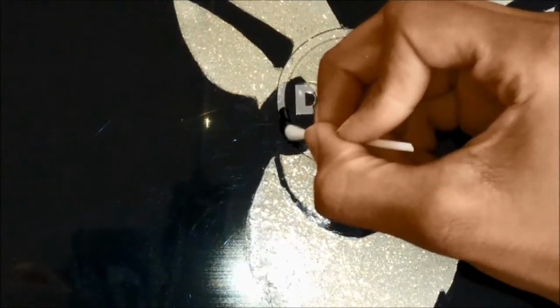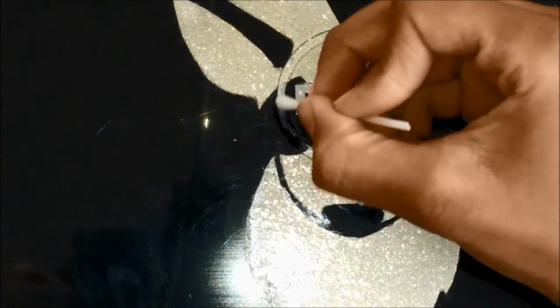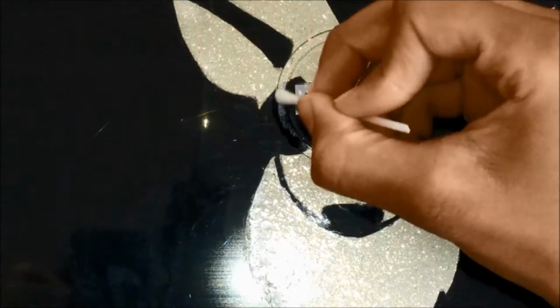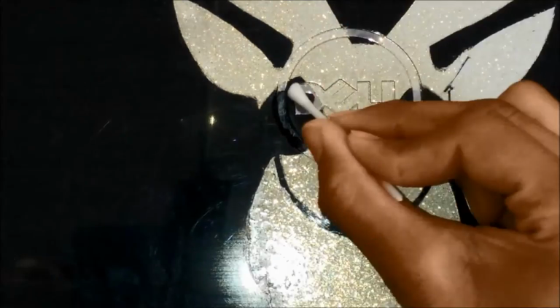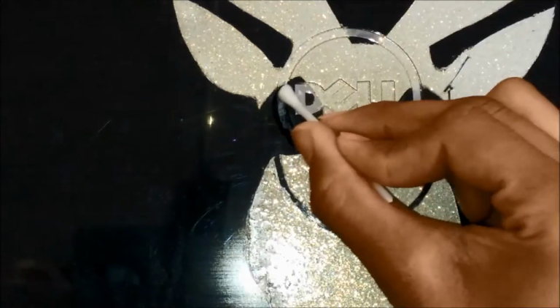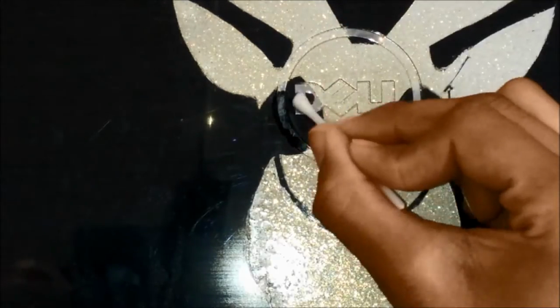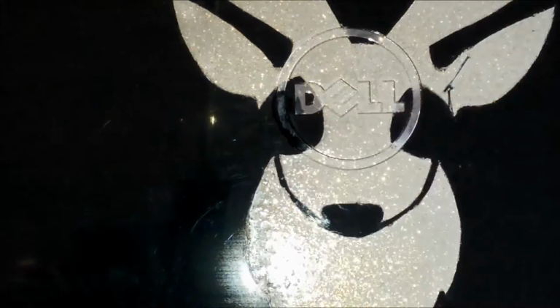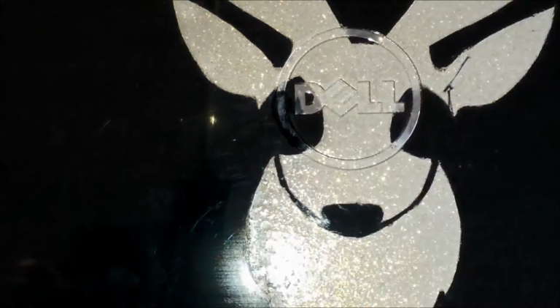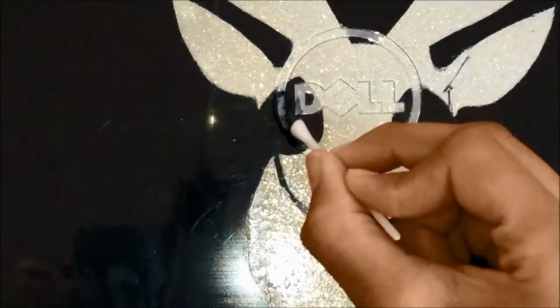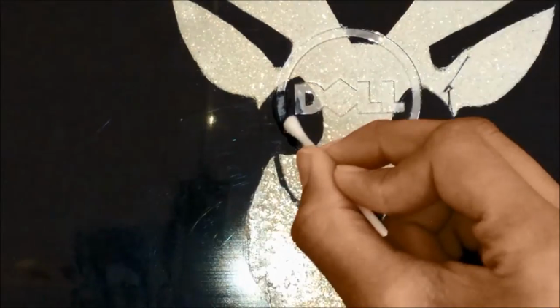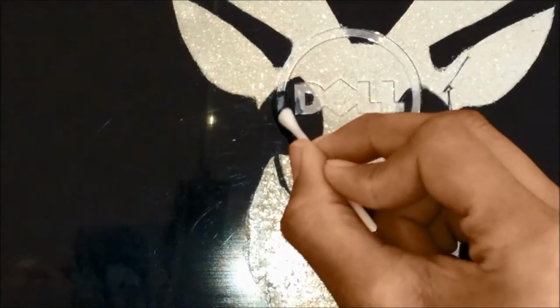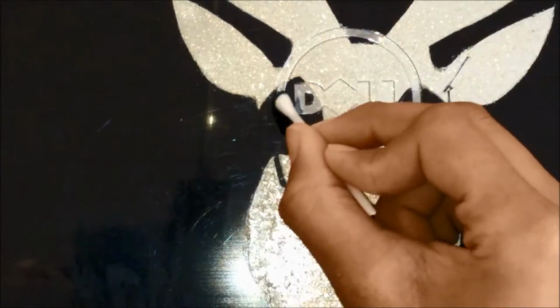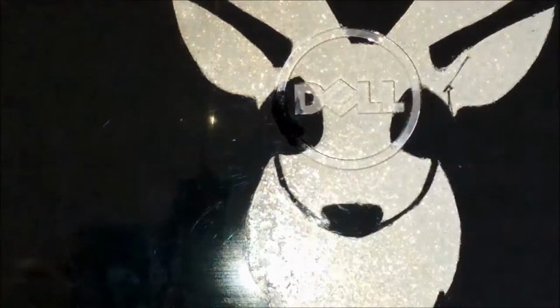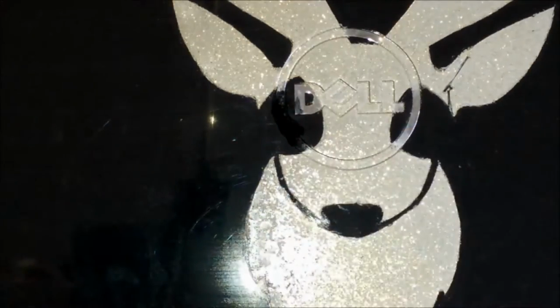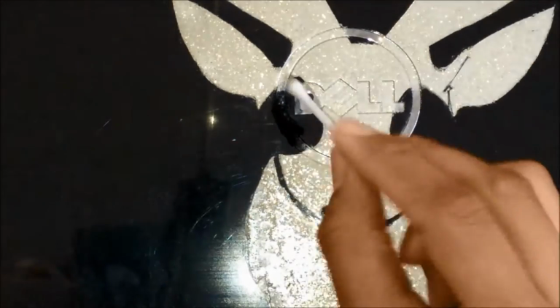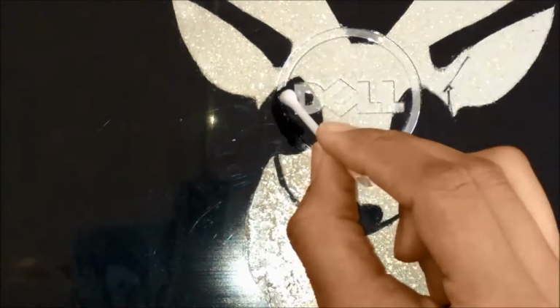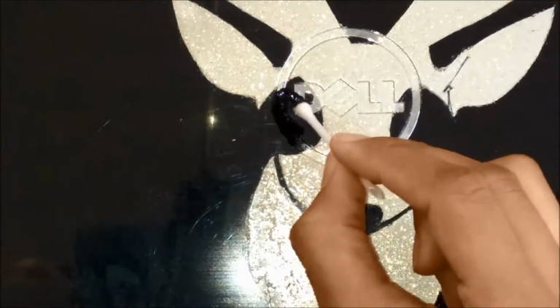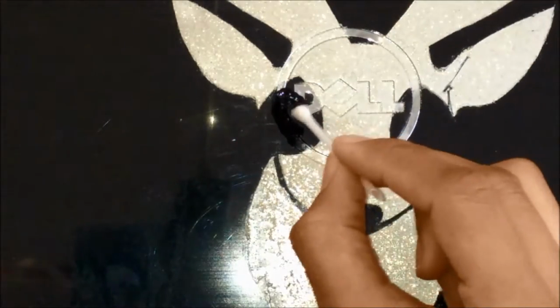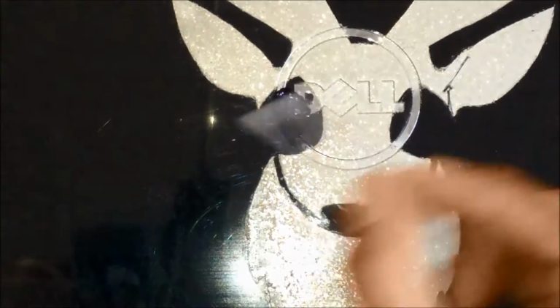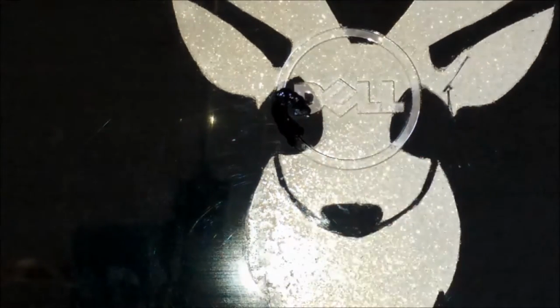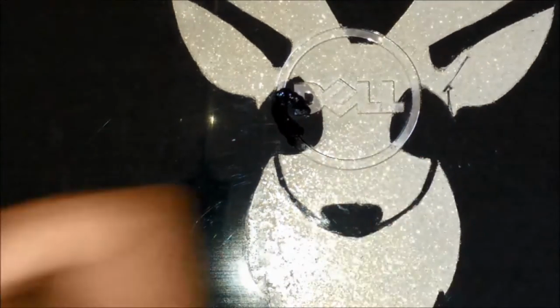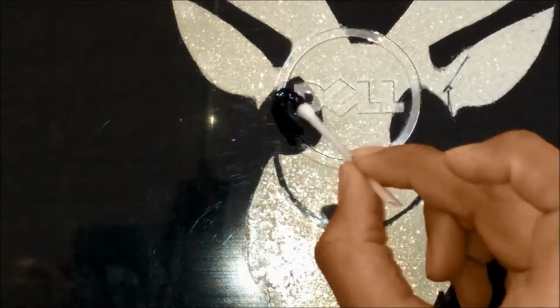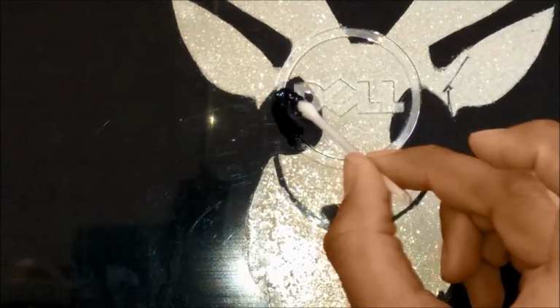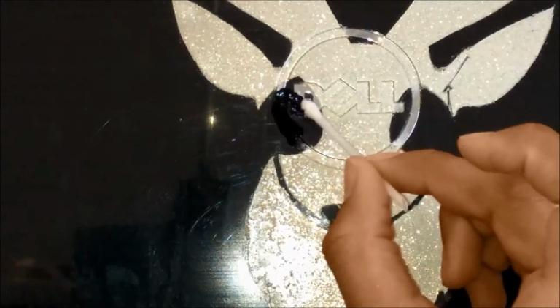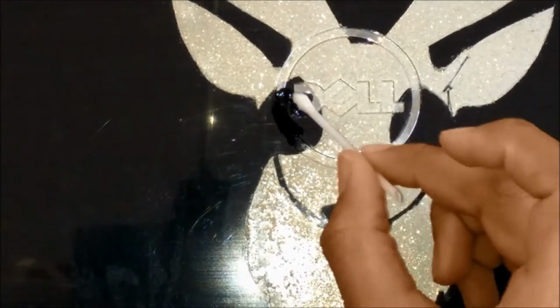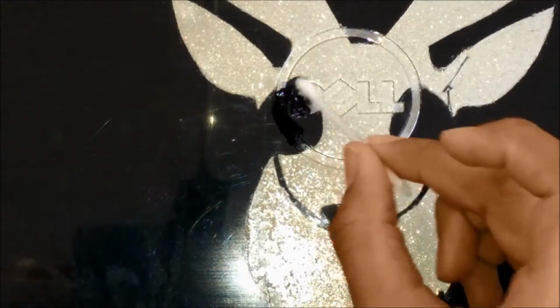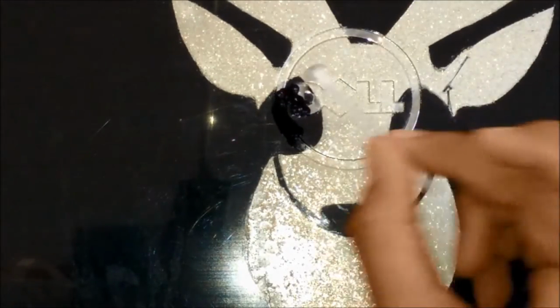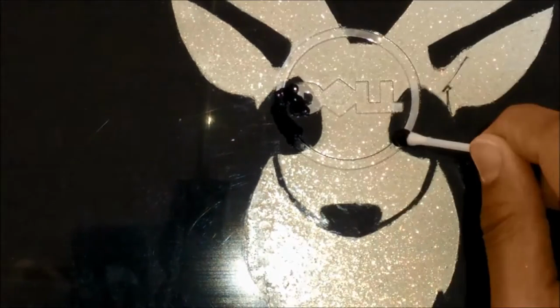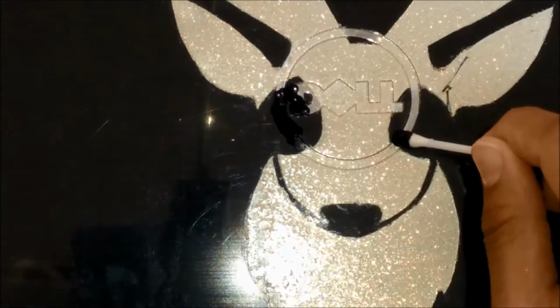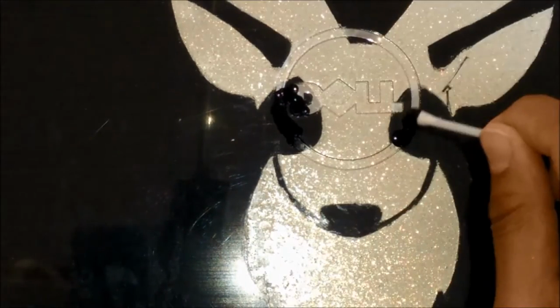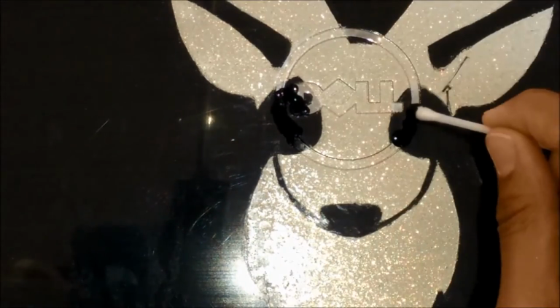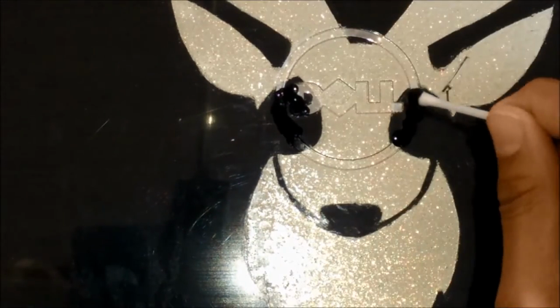Now for the Dell sign, I should have done this prior but I didn't, so I just took some black paint and Mod Podge and went over it.